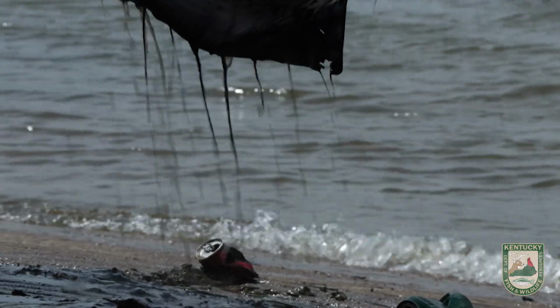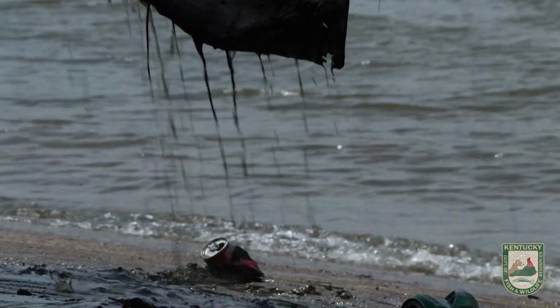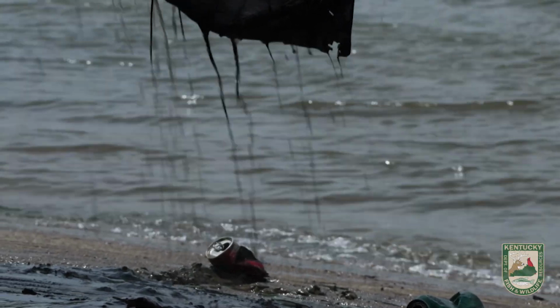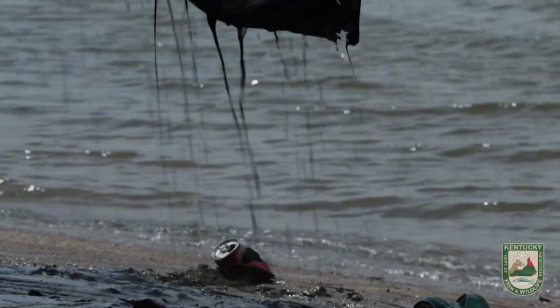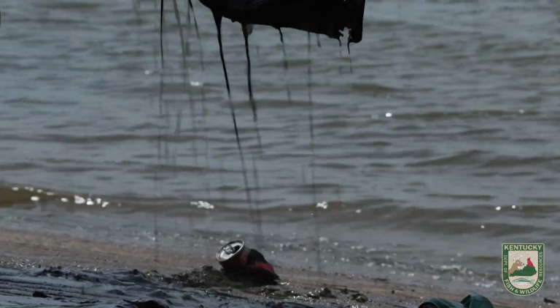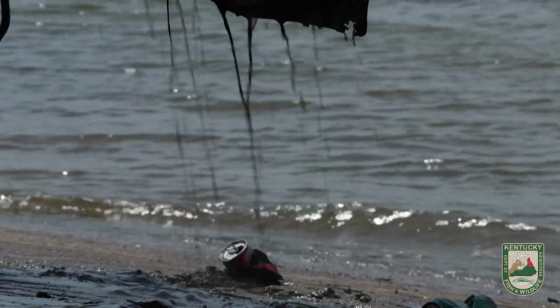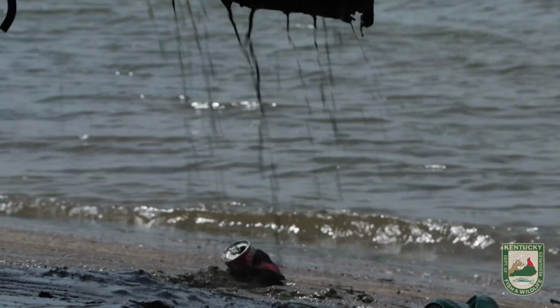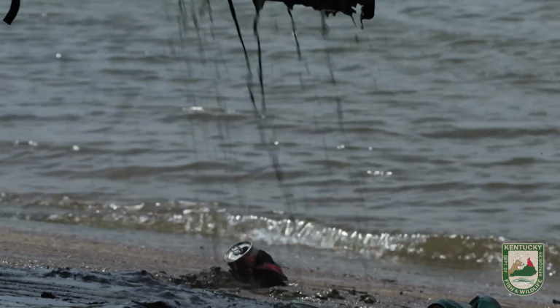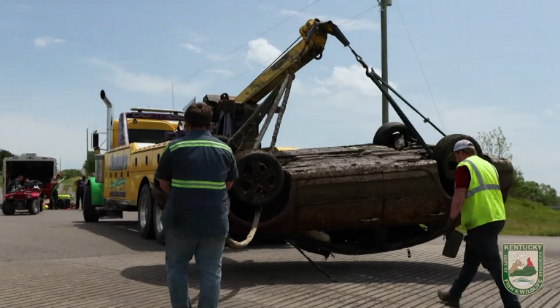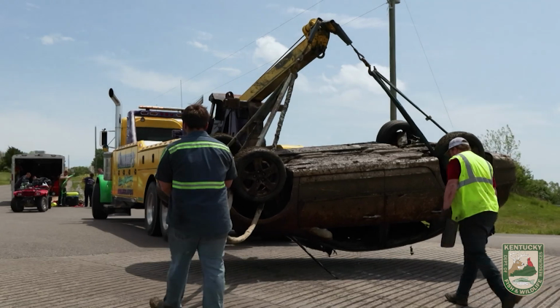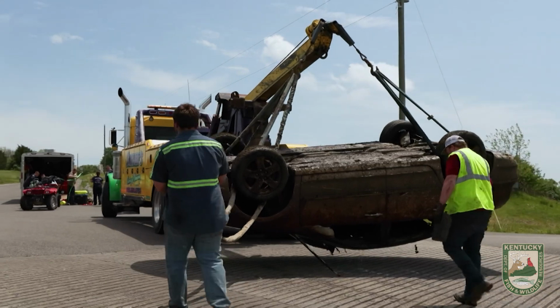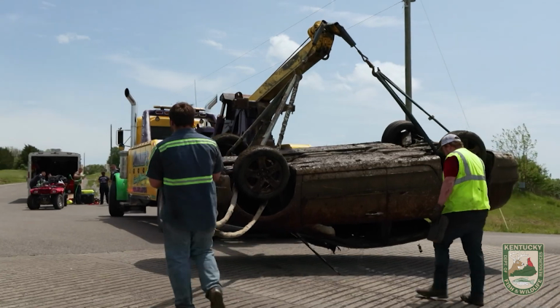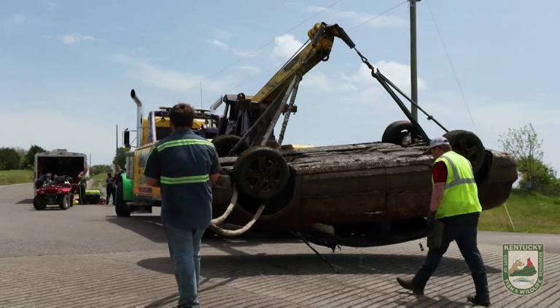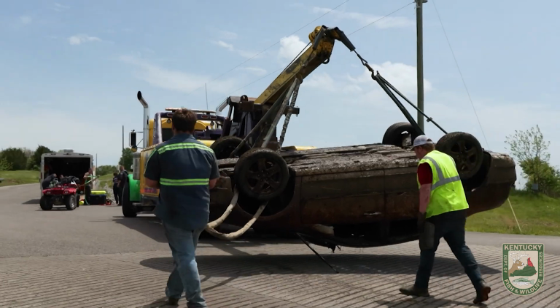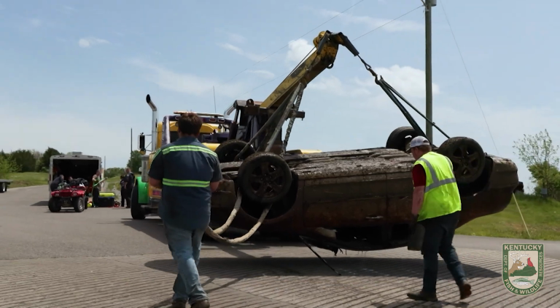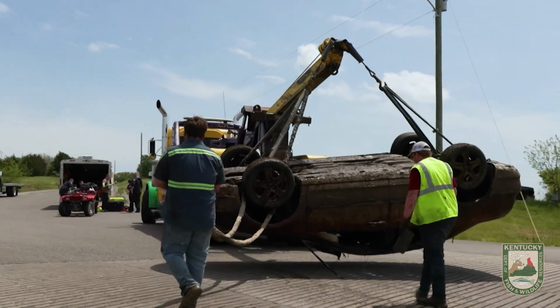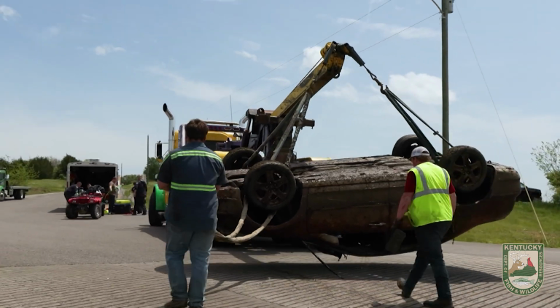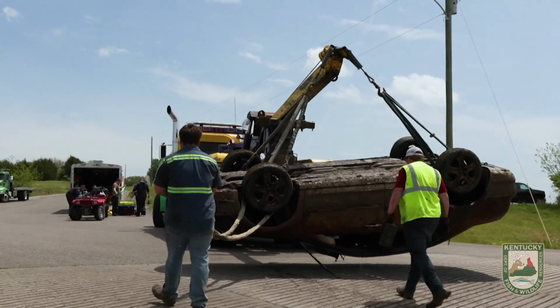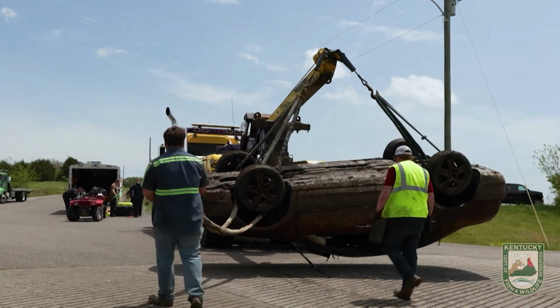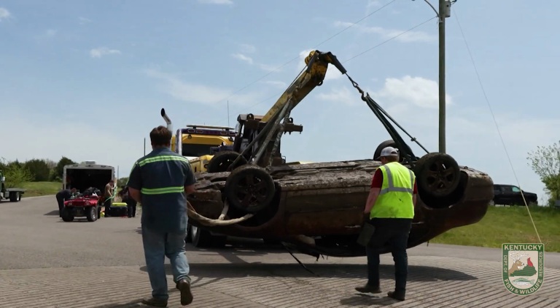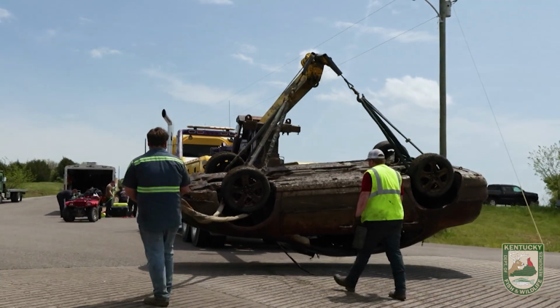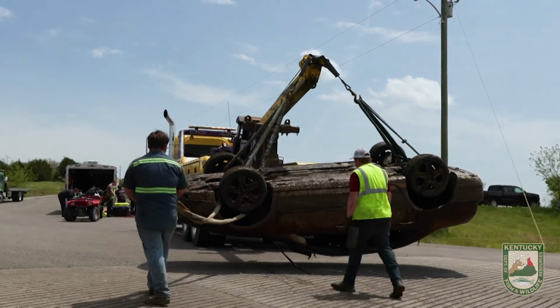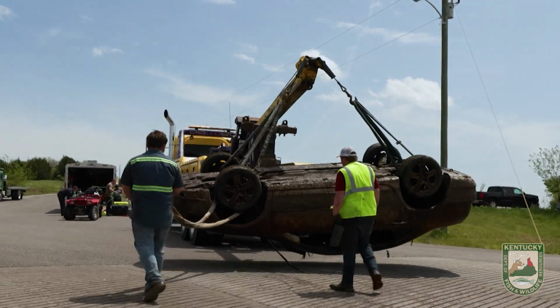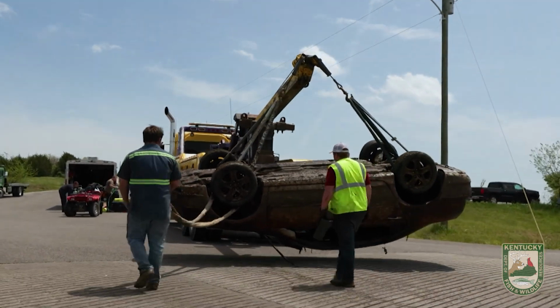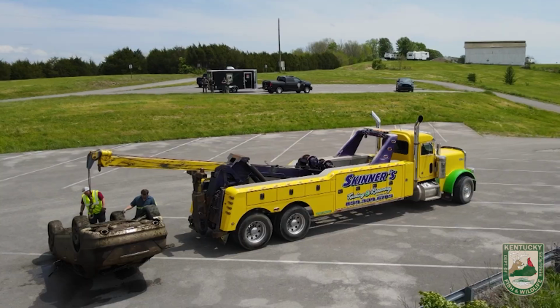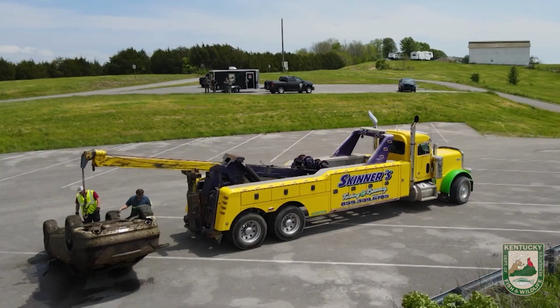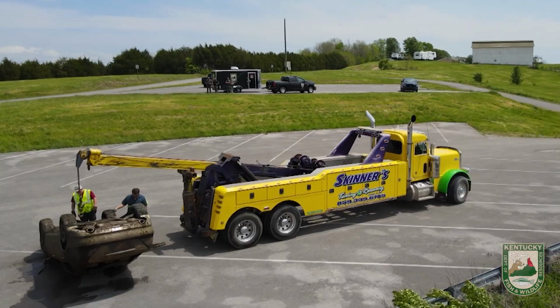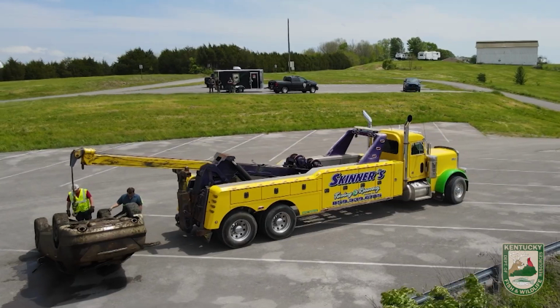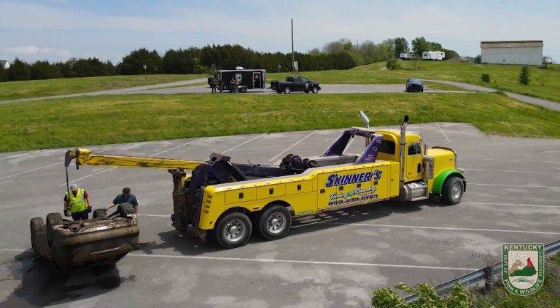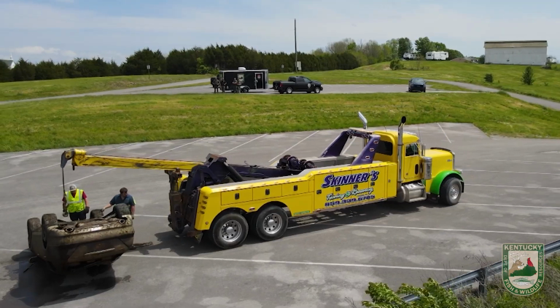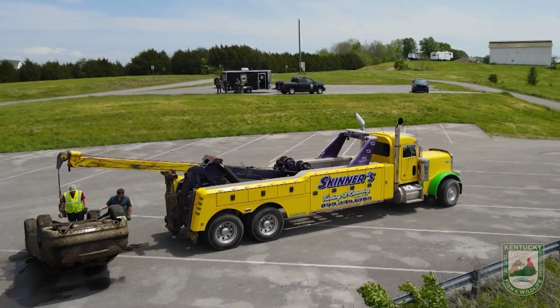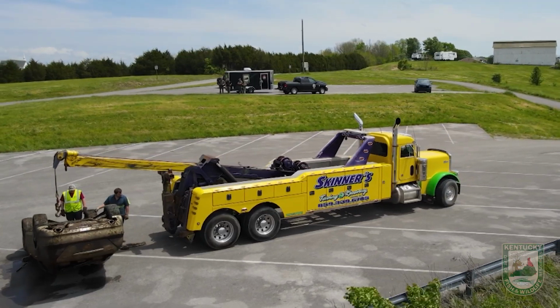Or either get the car out in a timely manner once we know it's there and have located it.